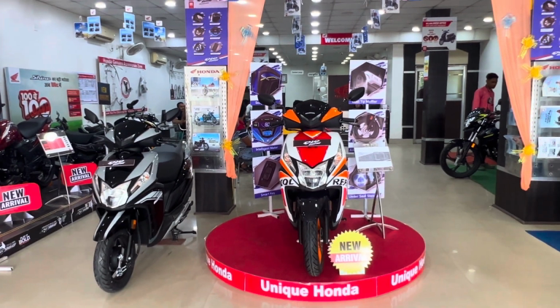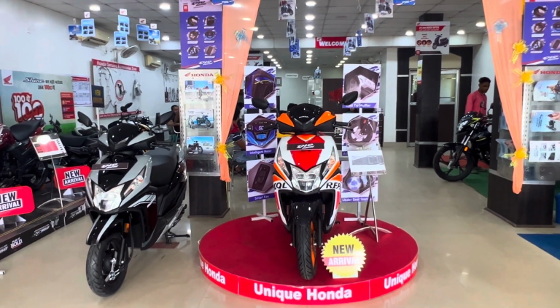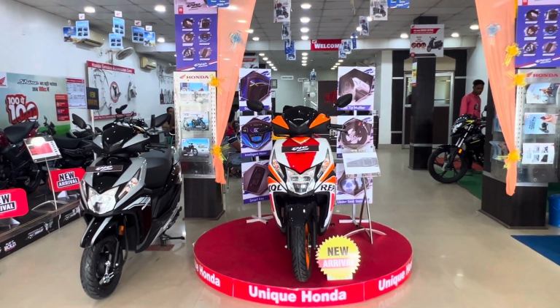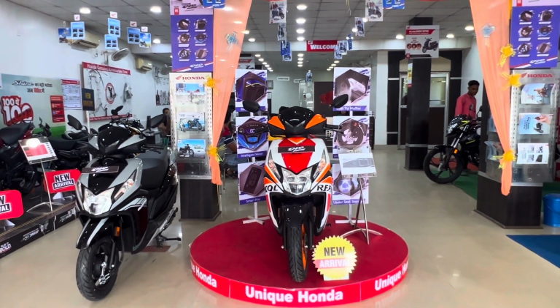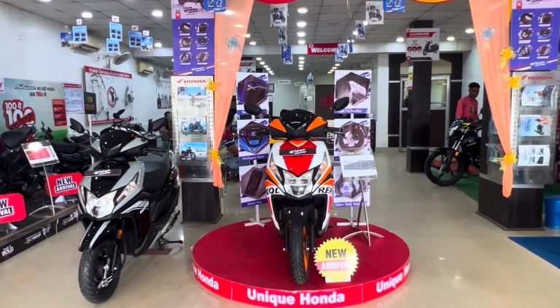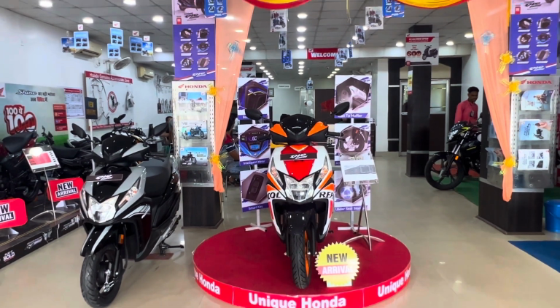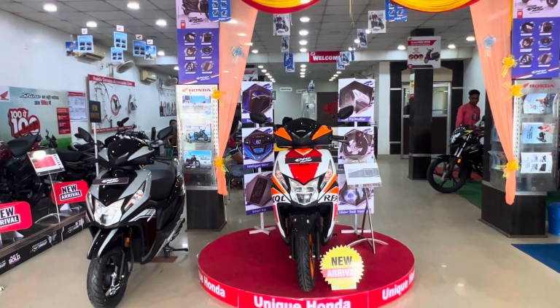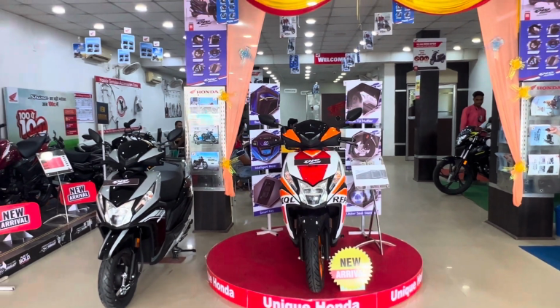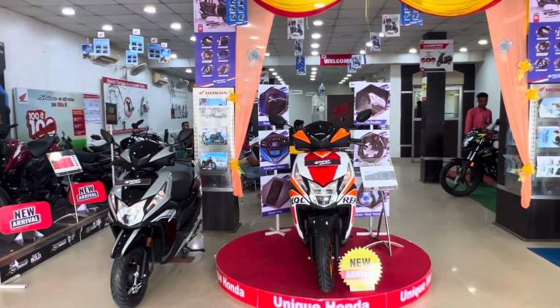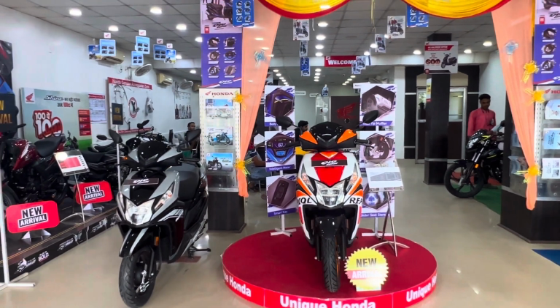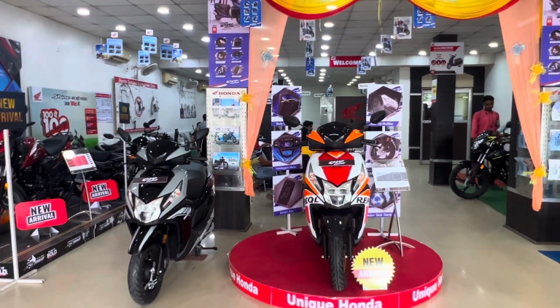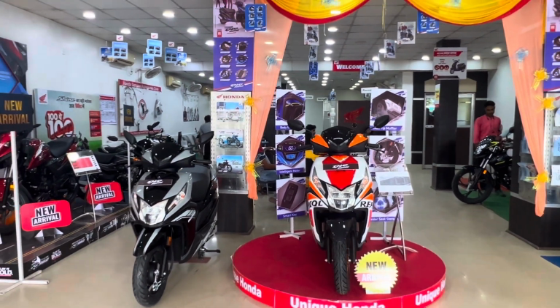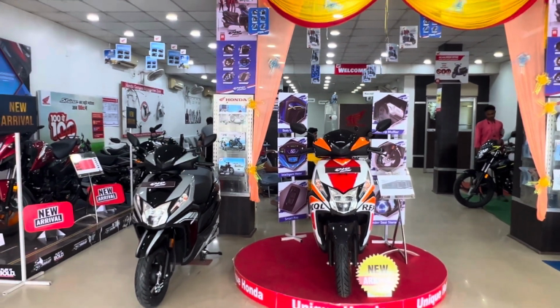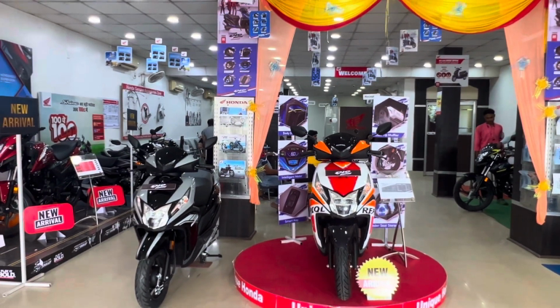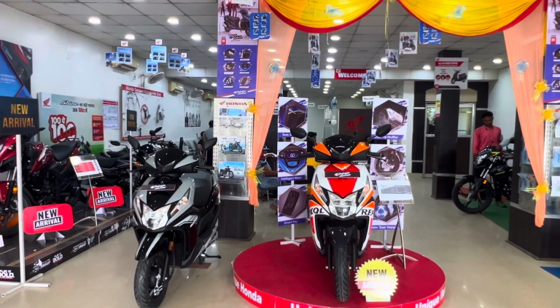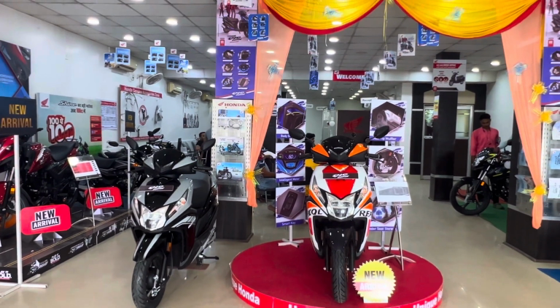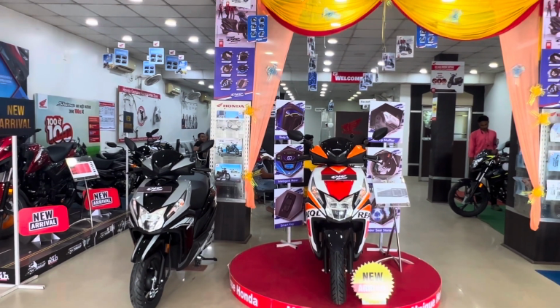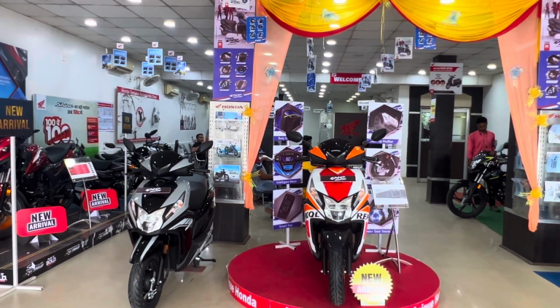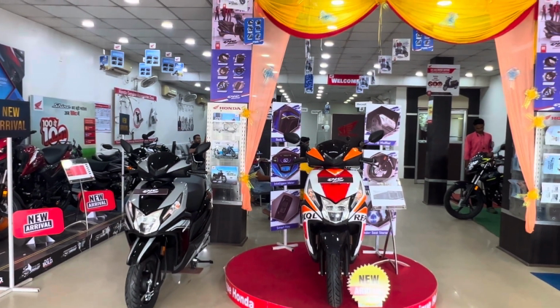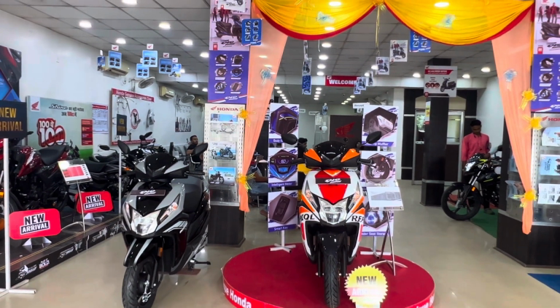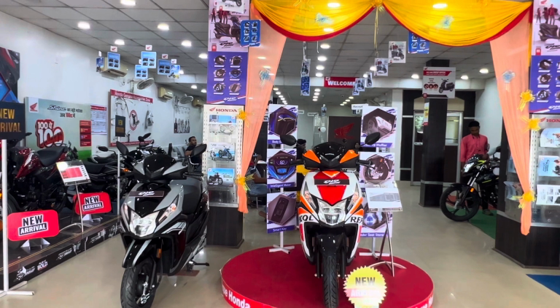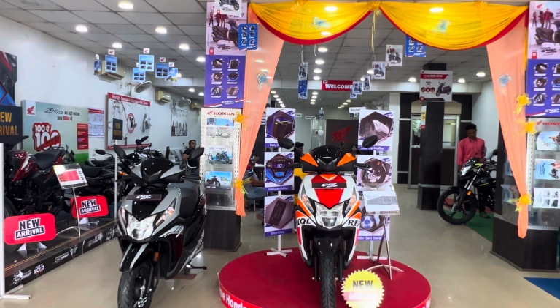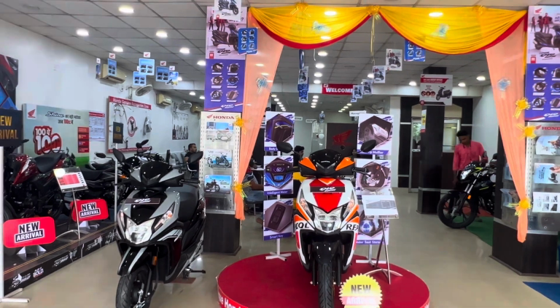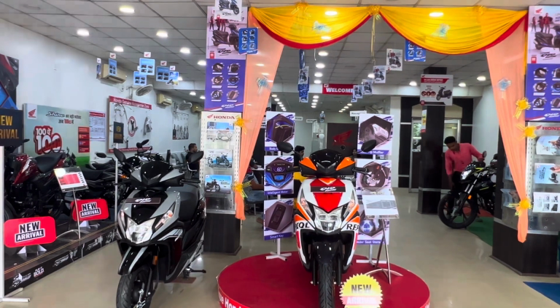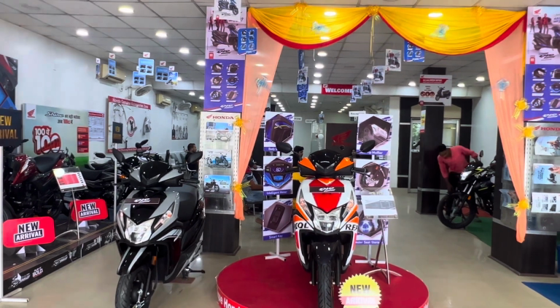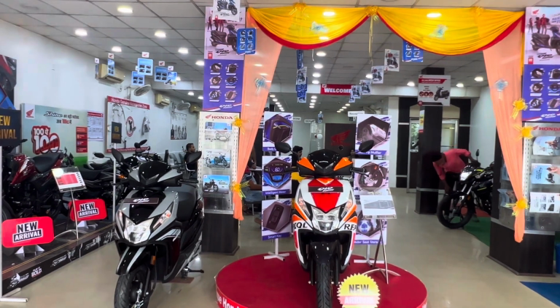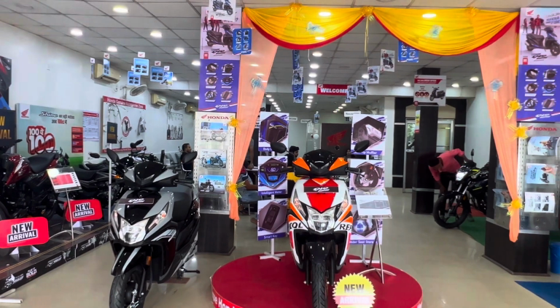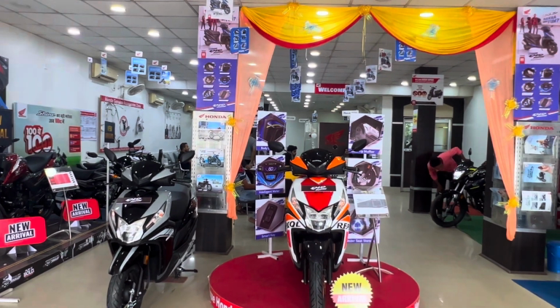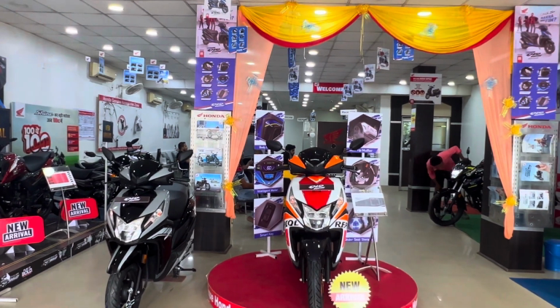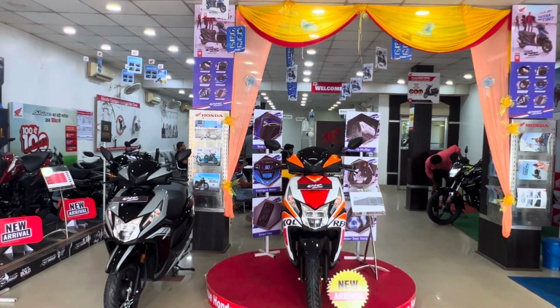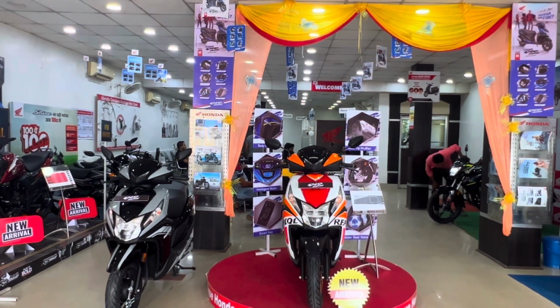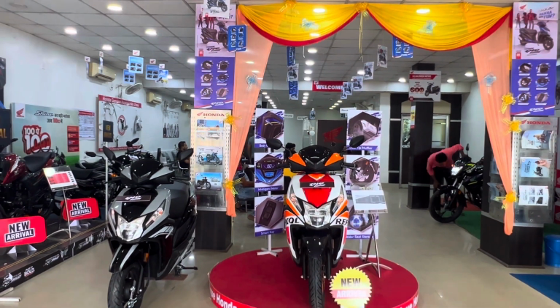Hello everyone, welcome back to Parle Bohemian. Welcome to the Naveh Sodom Machine. Let's look at this unique Honda show.